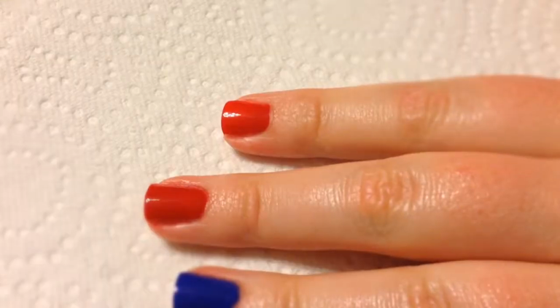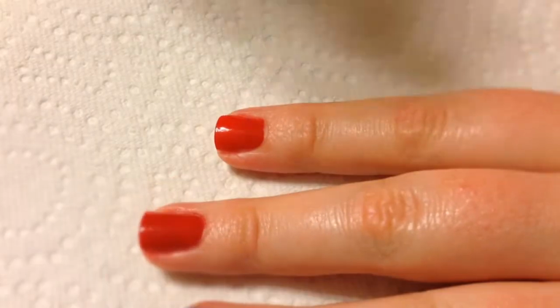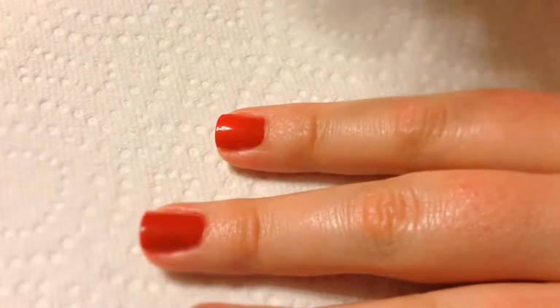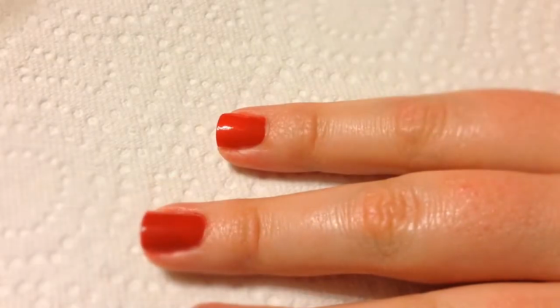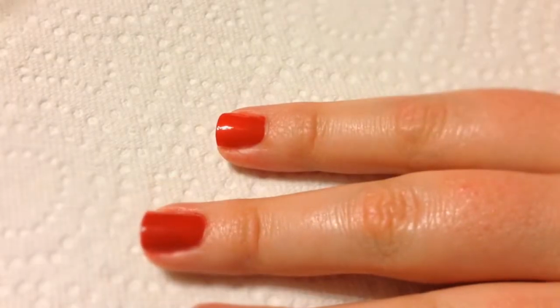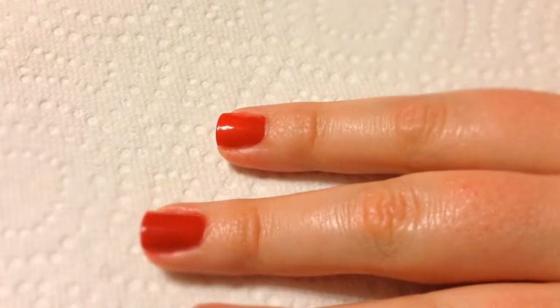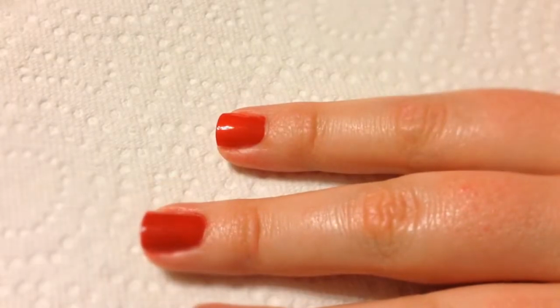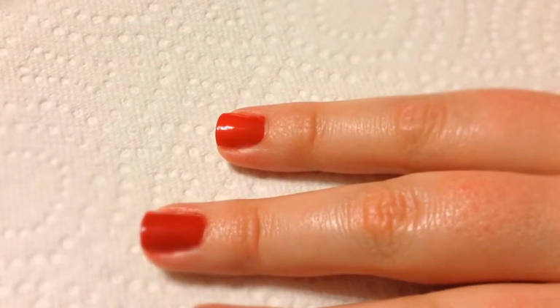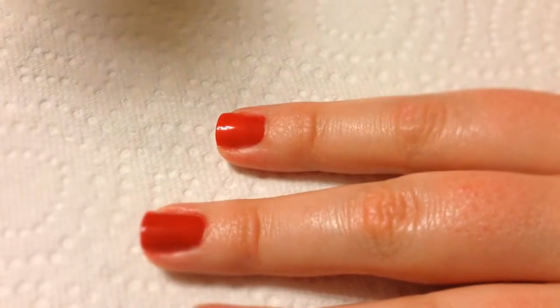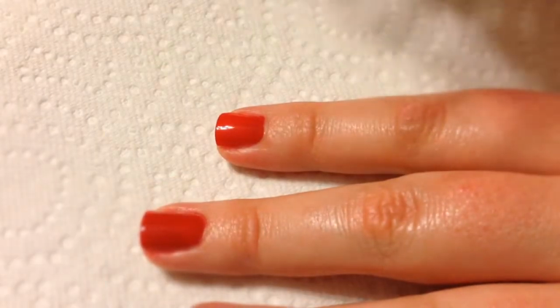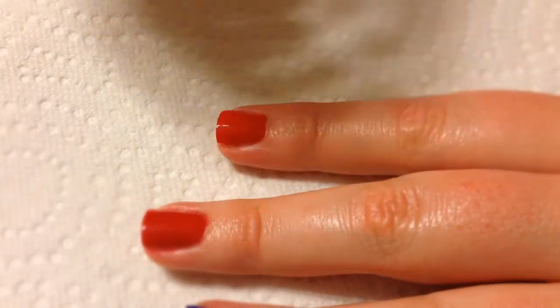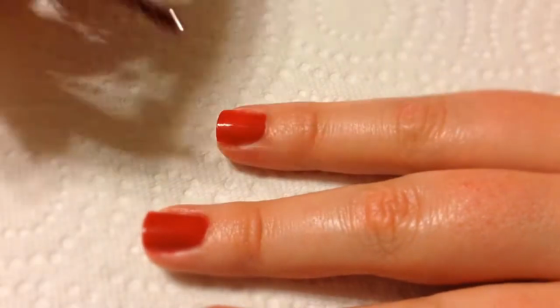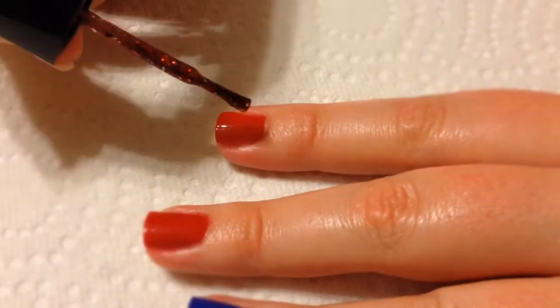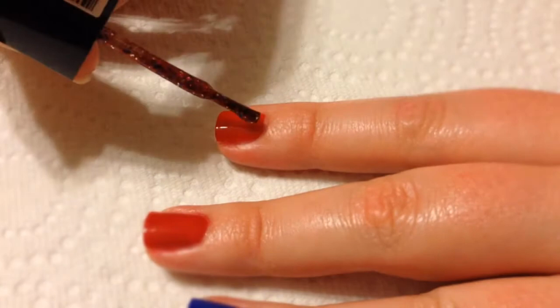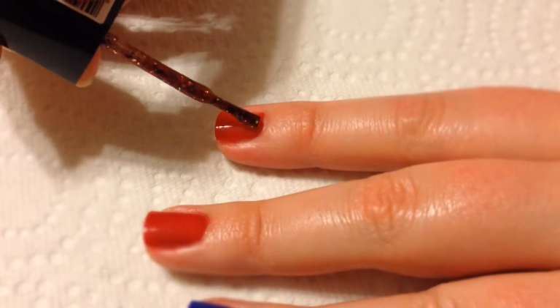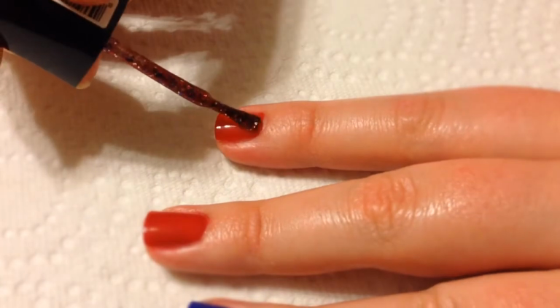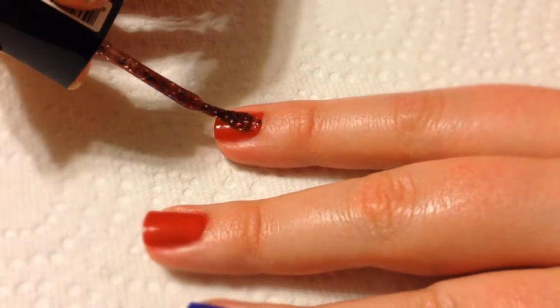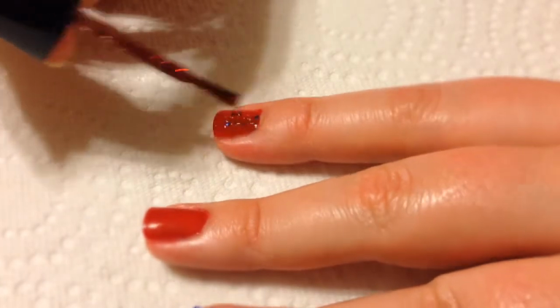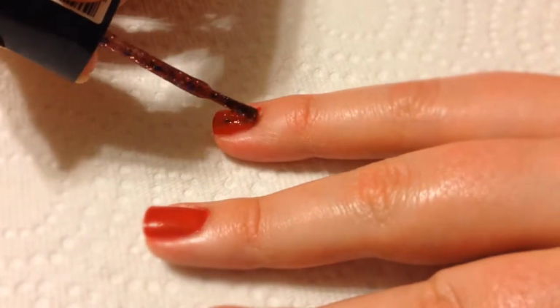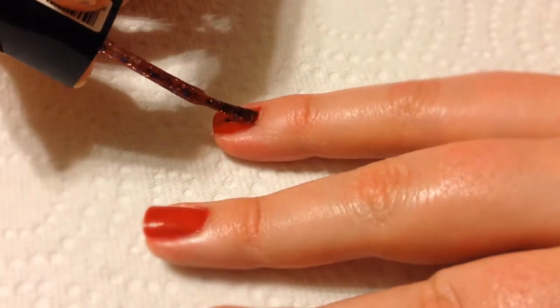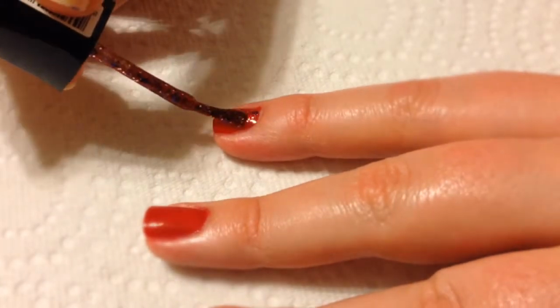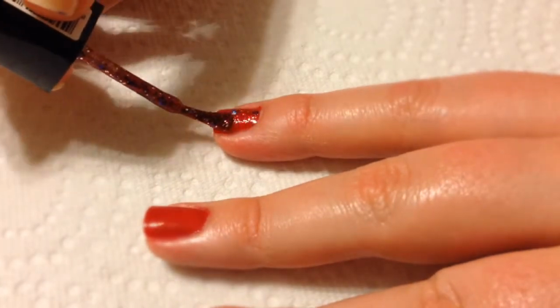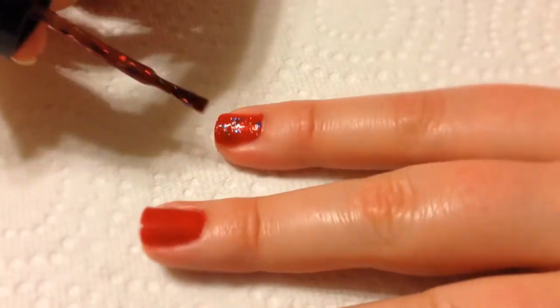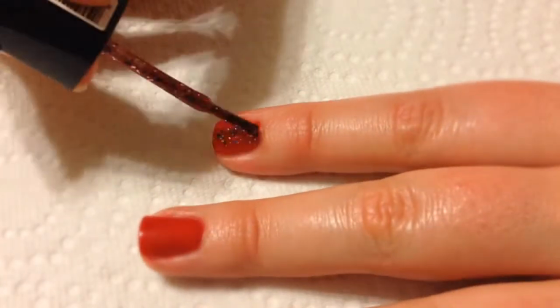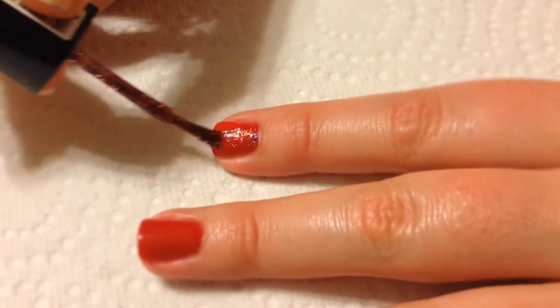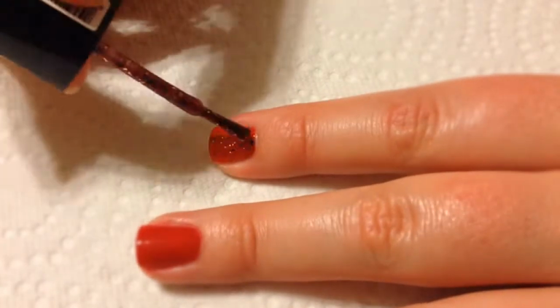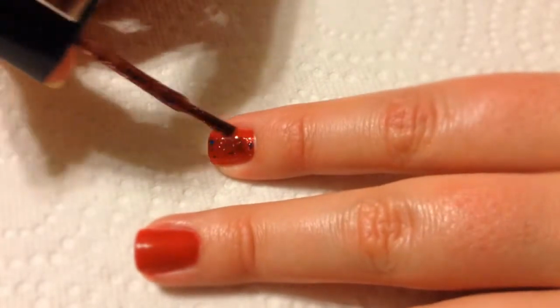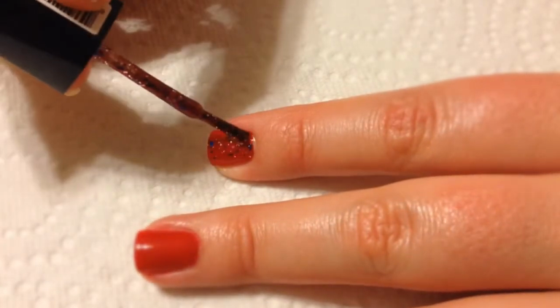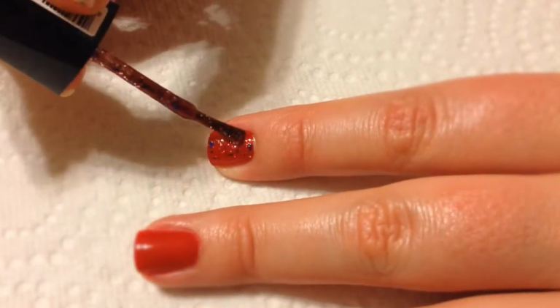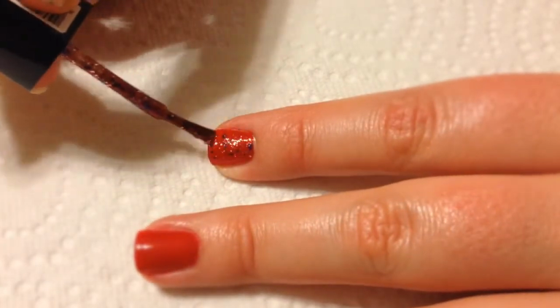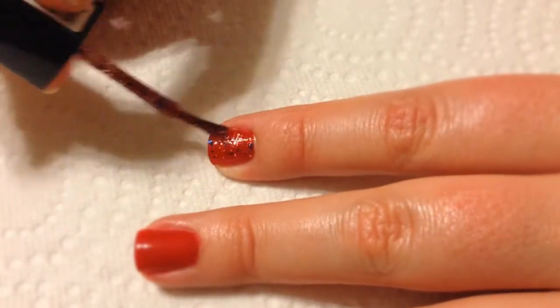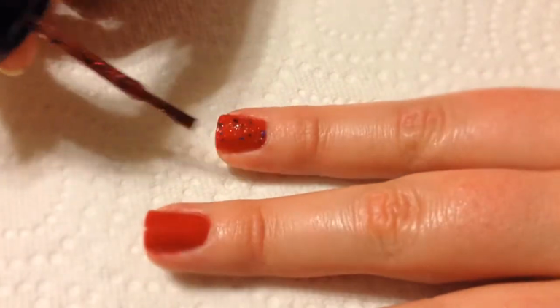For the glitter nails, I'm using Julep's America. If you don't have this, you can always just use any kind of glitter that you'd like.